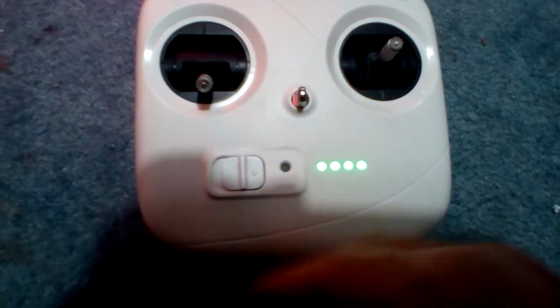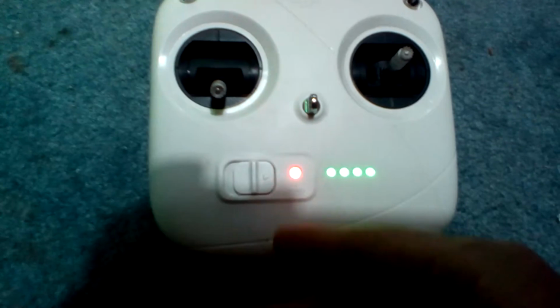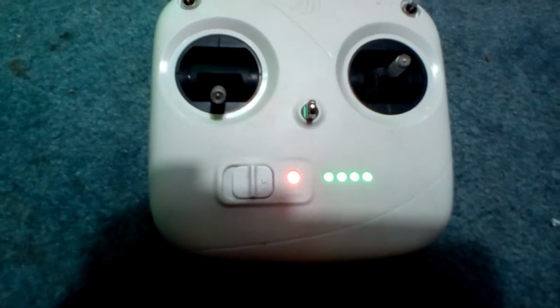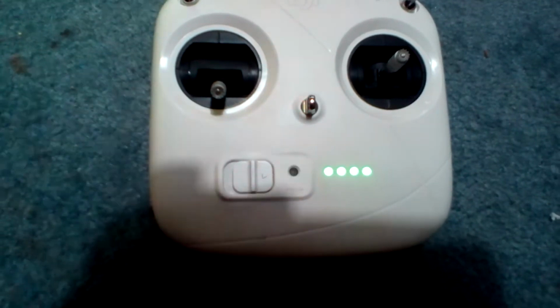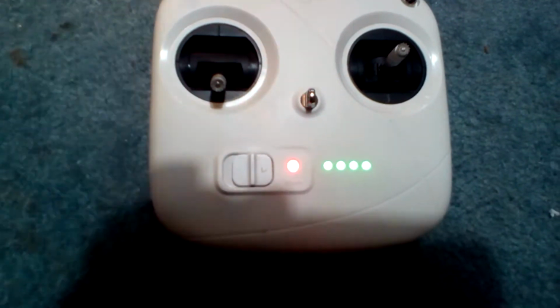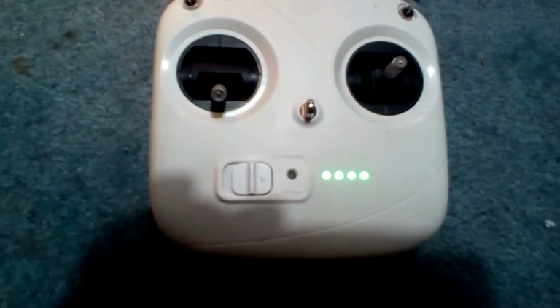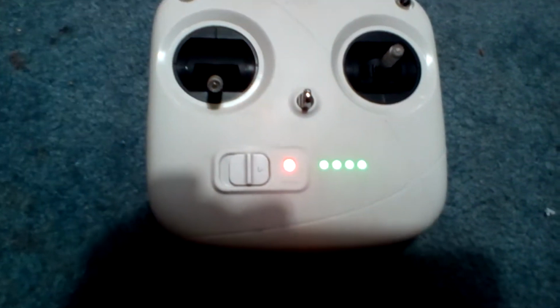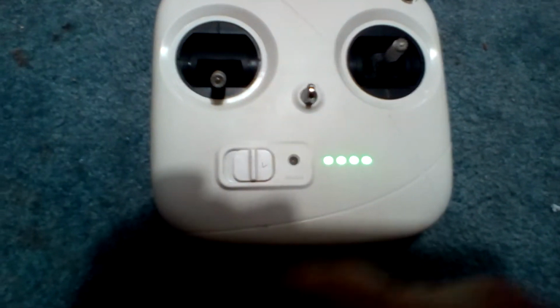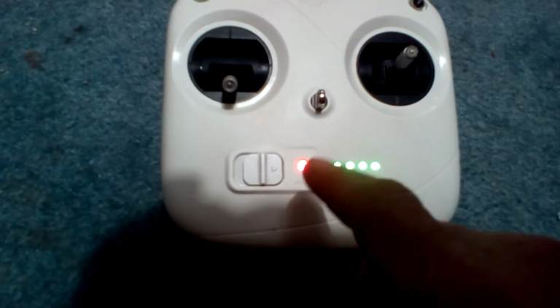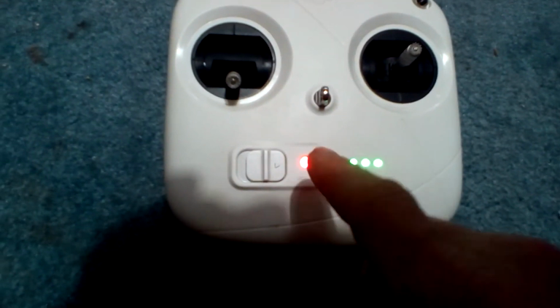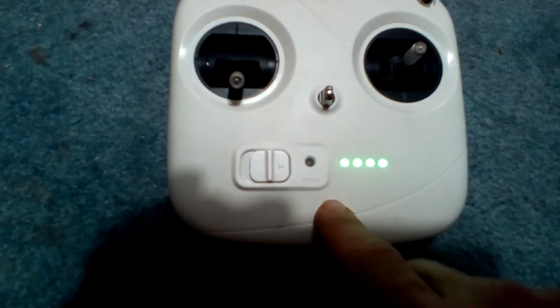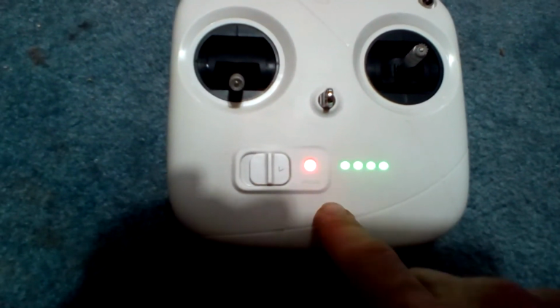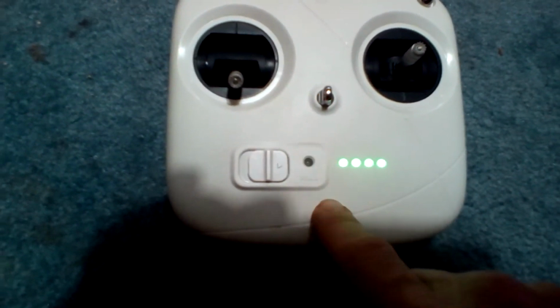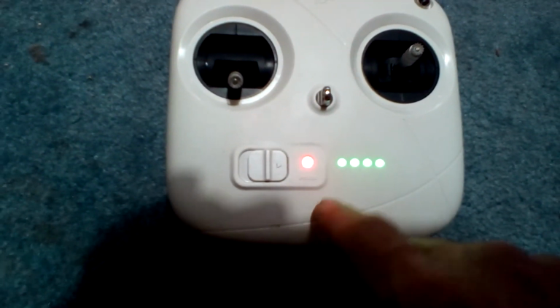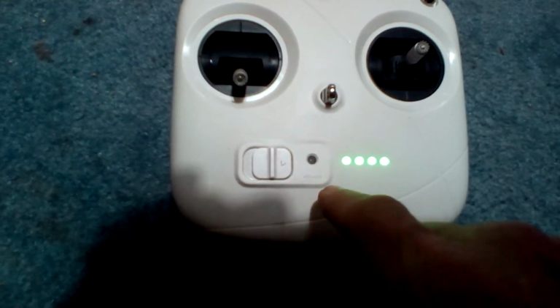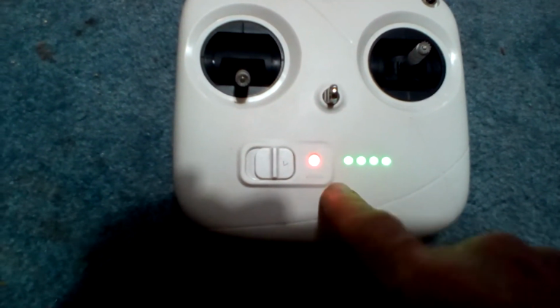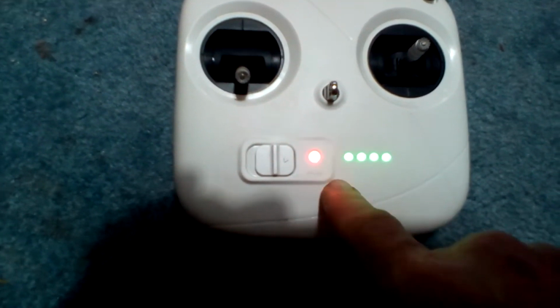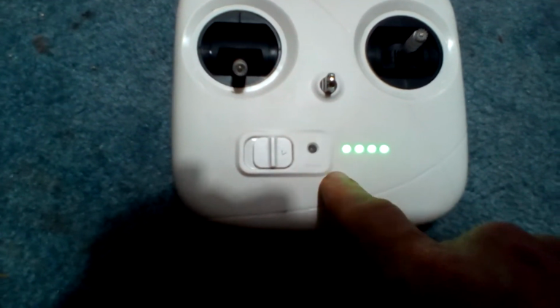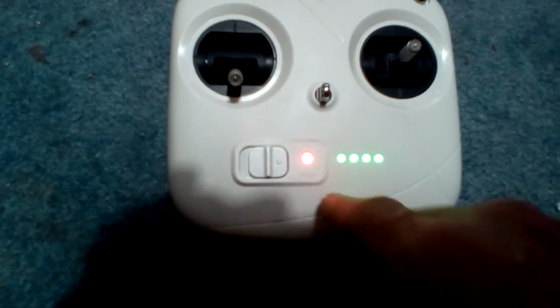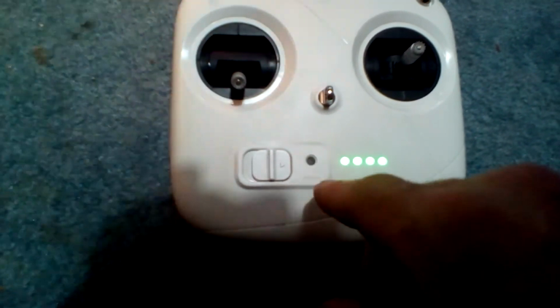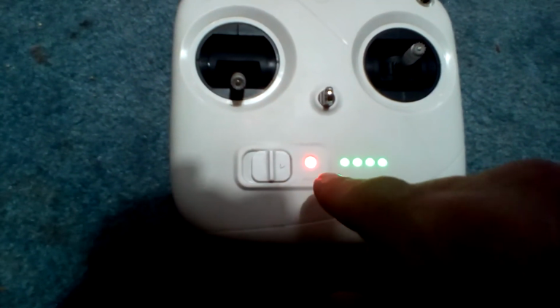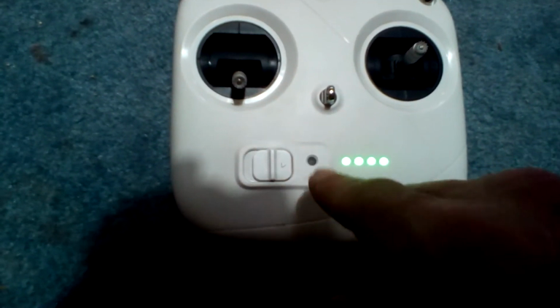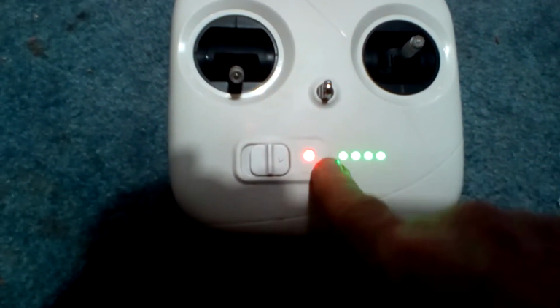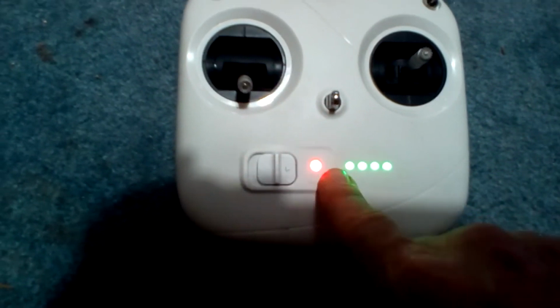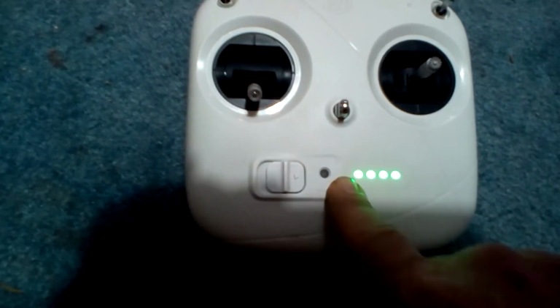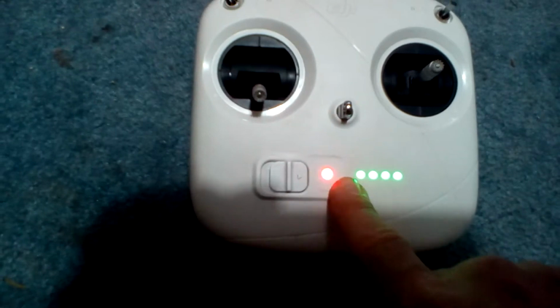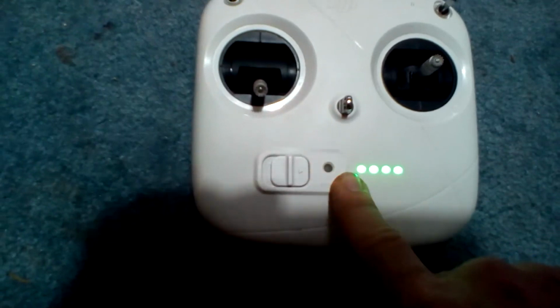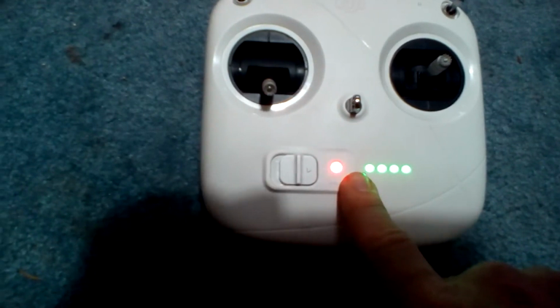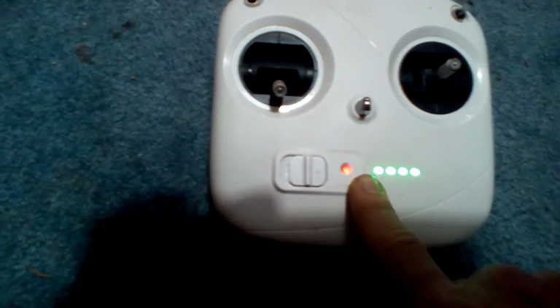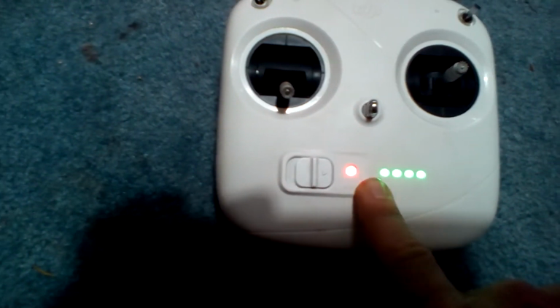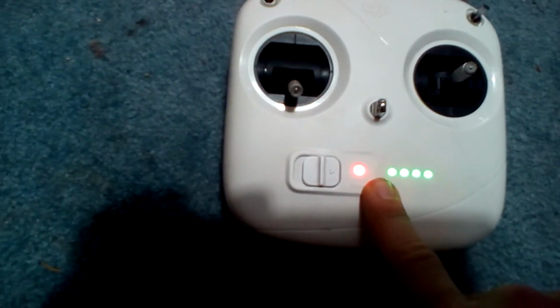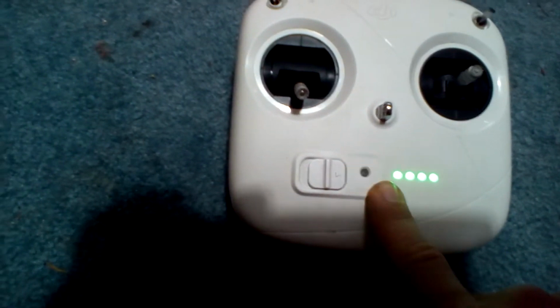I'm joking. Obviously I know how to fix this. I did encounter this — I had to figure out how to fix it. I'm going to show you how to fix it.